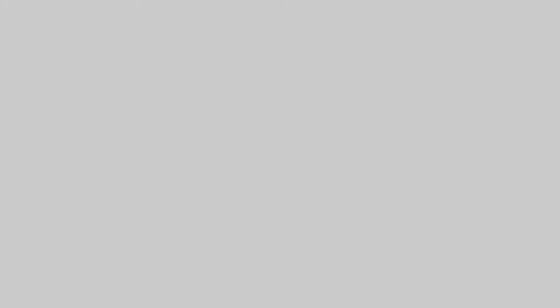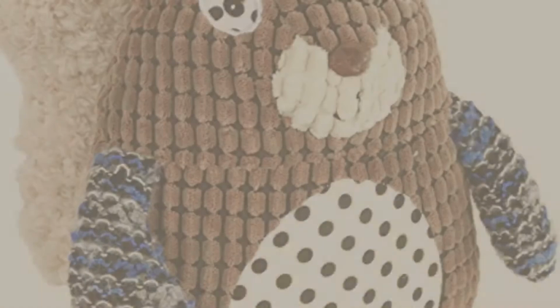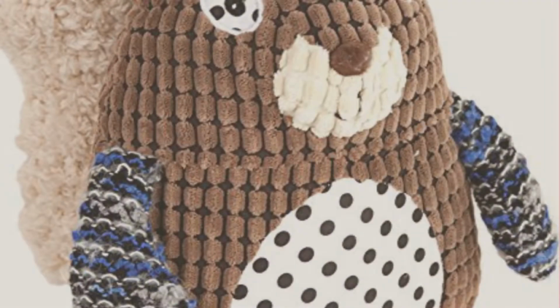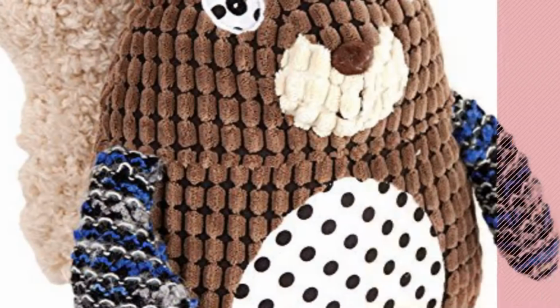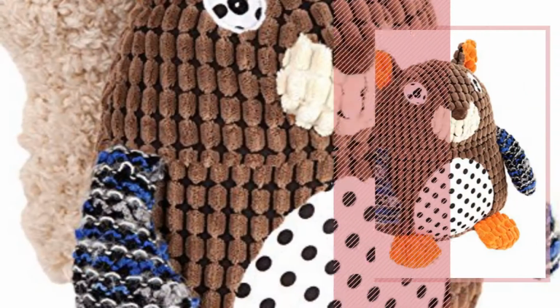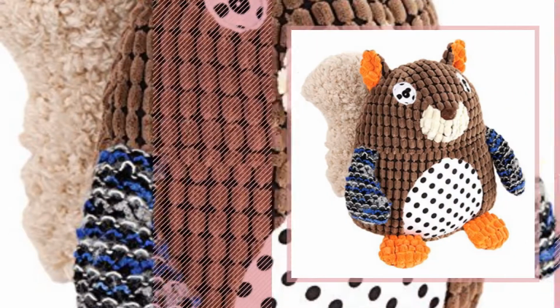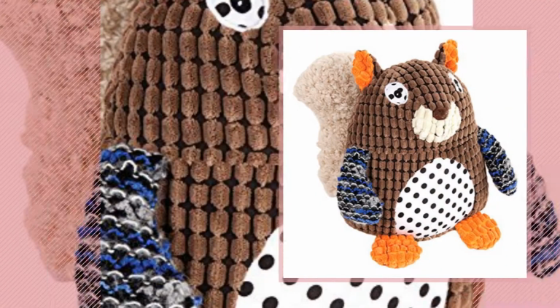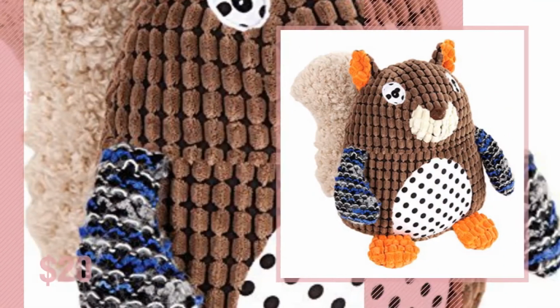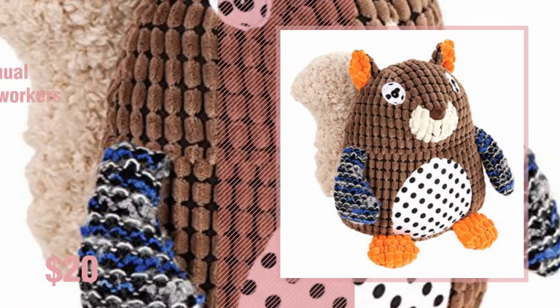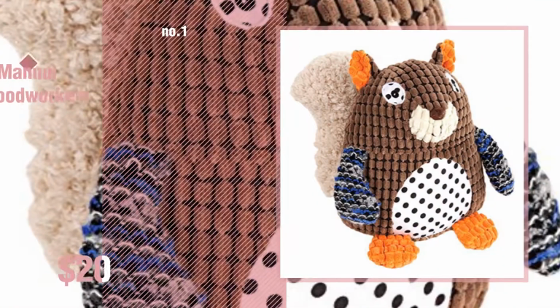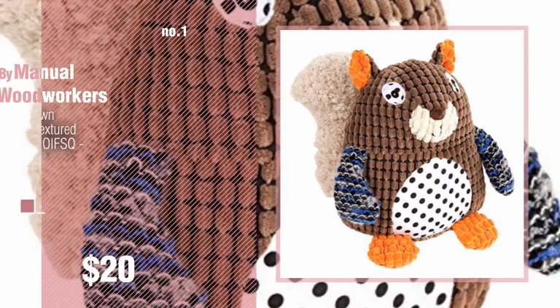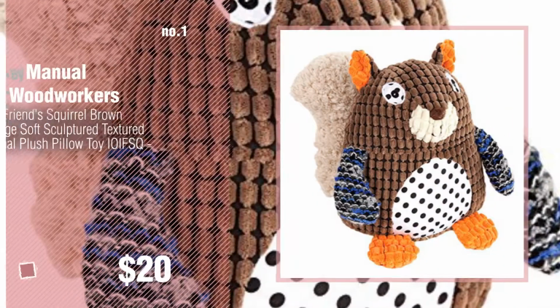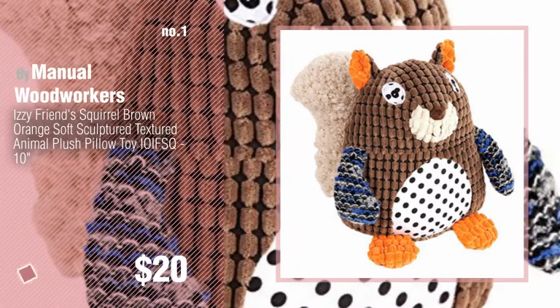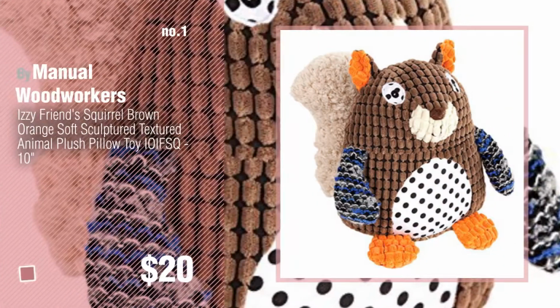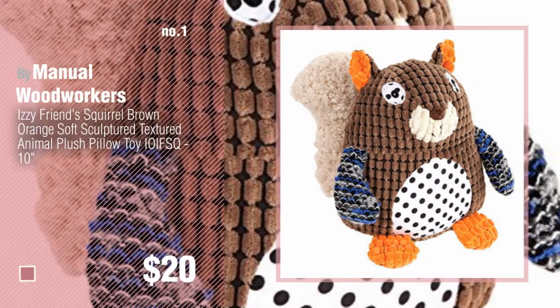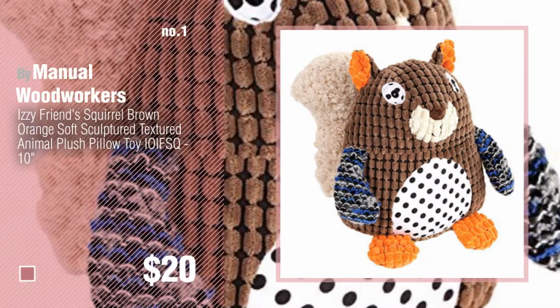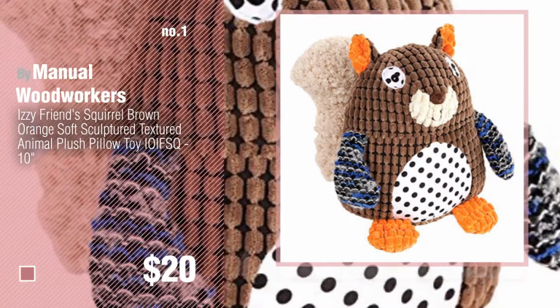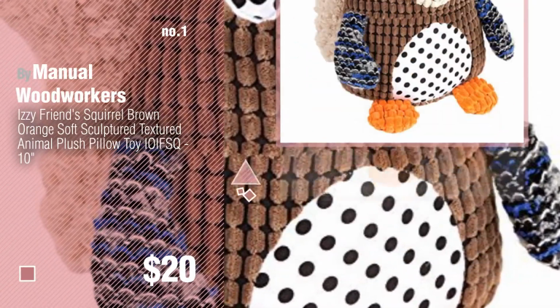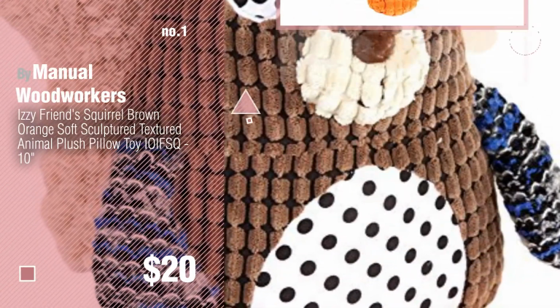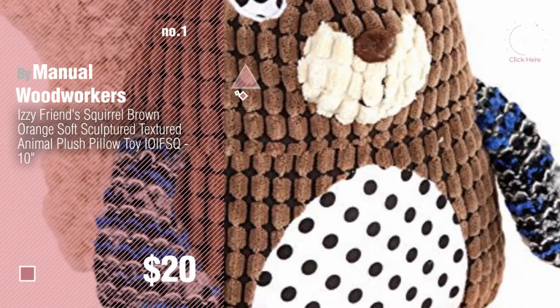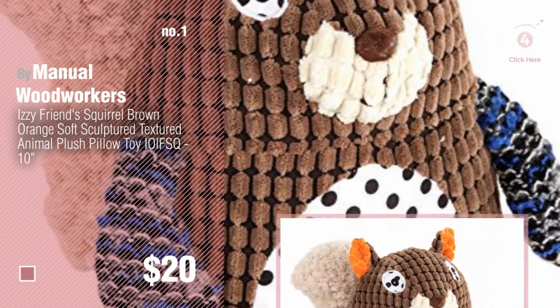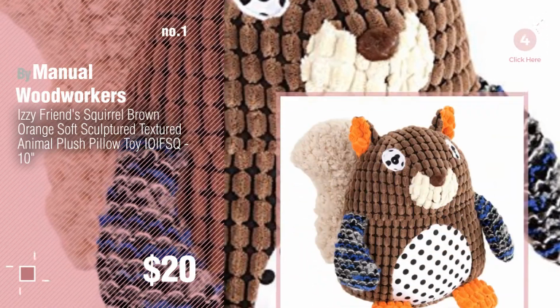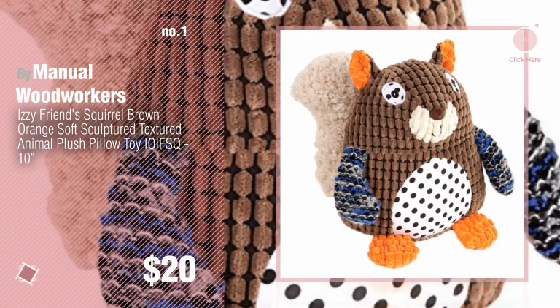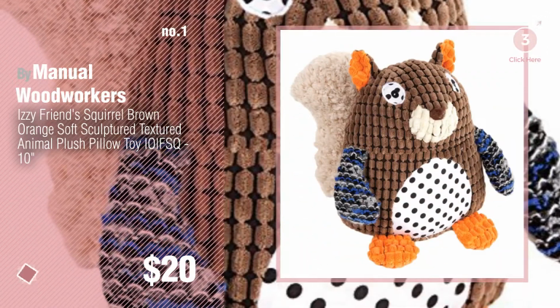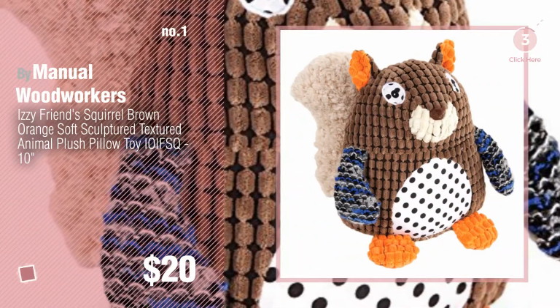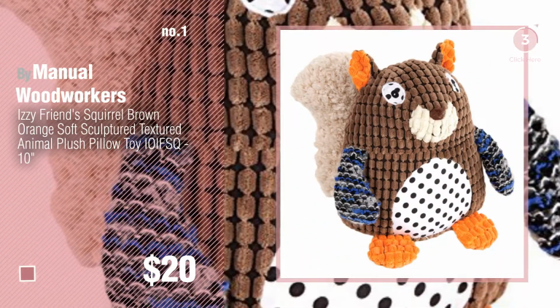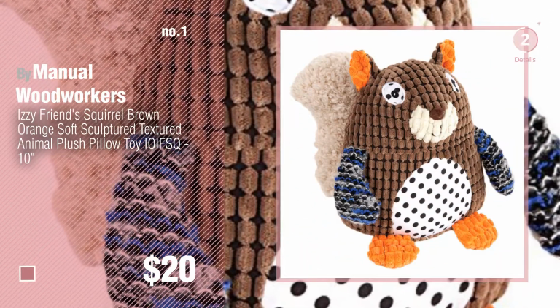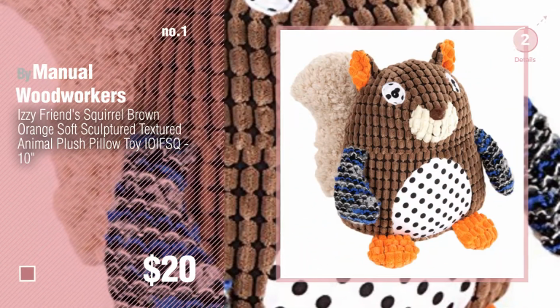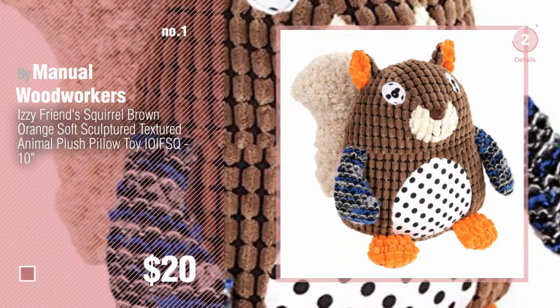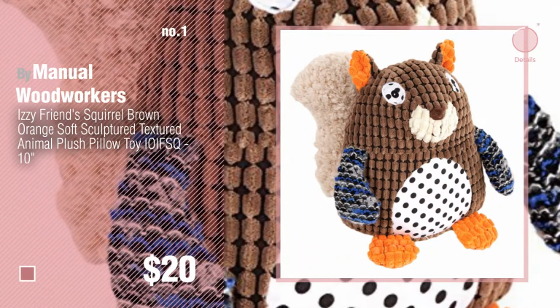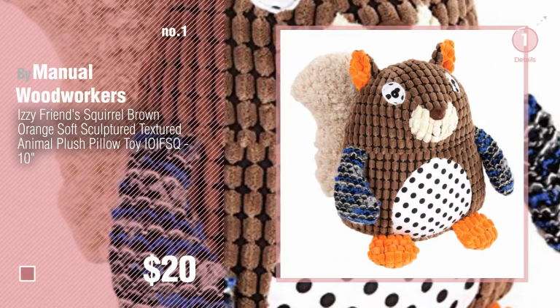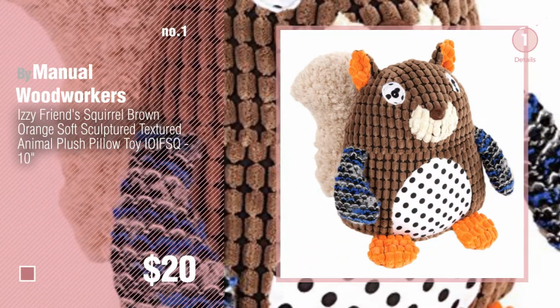Number 1. Most Popular by Manual Woodworkers. Watch this video and get inspired.